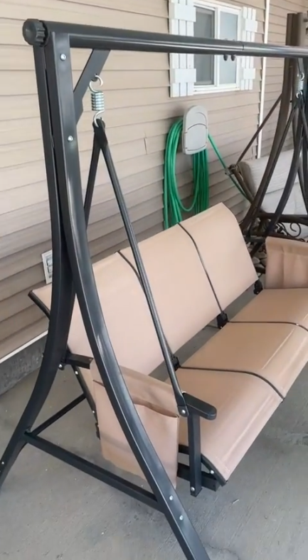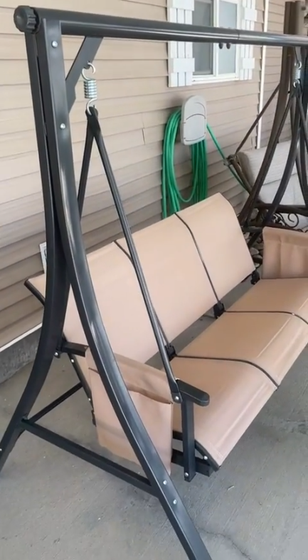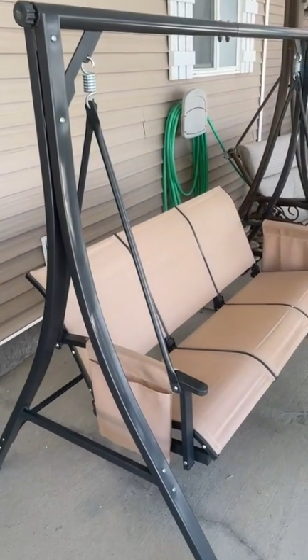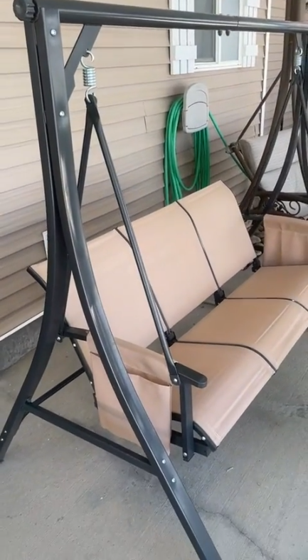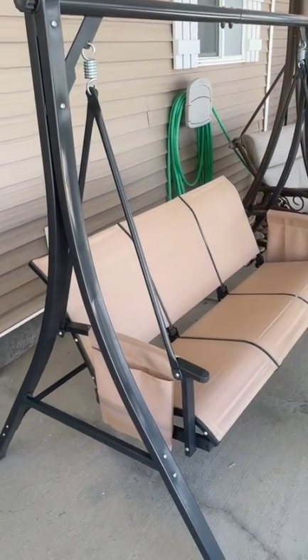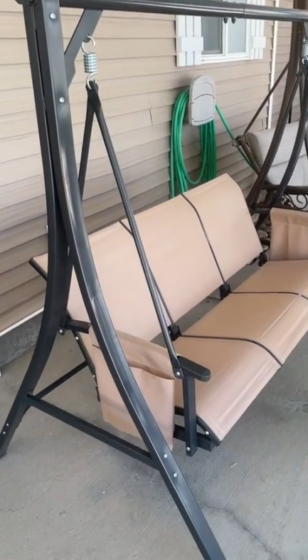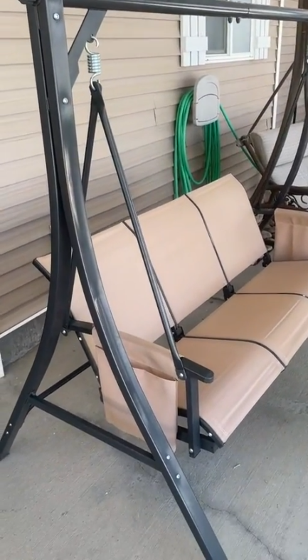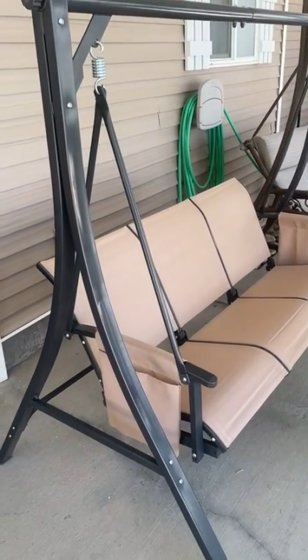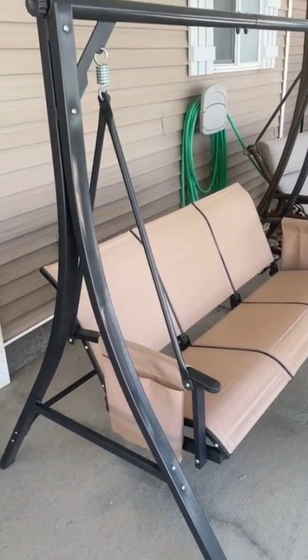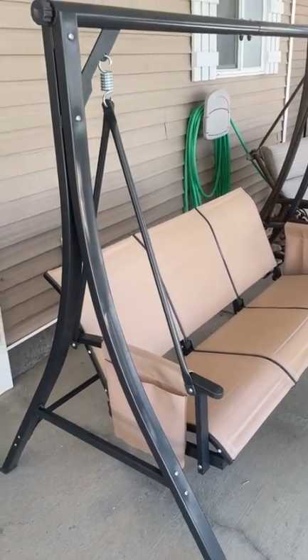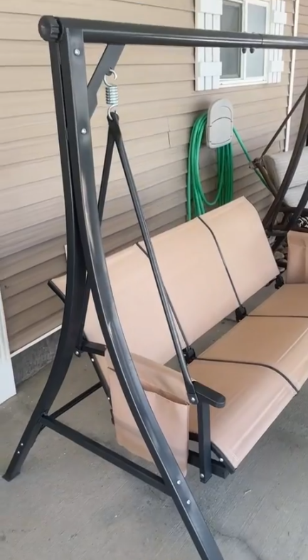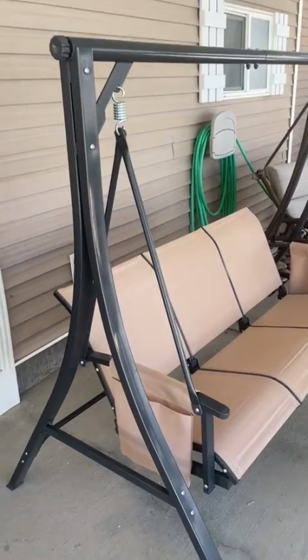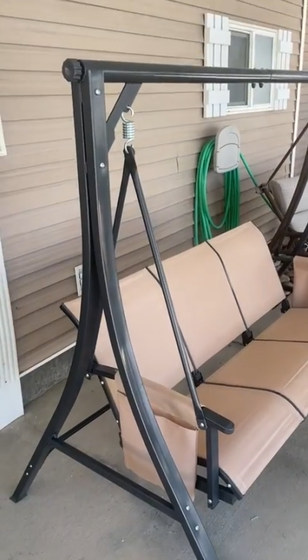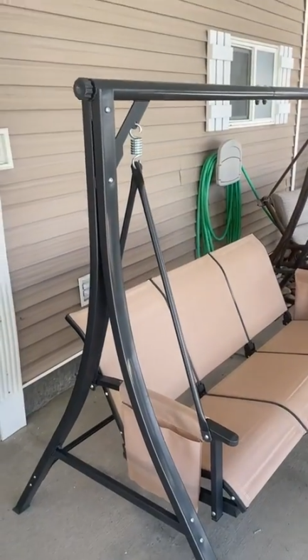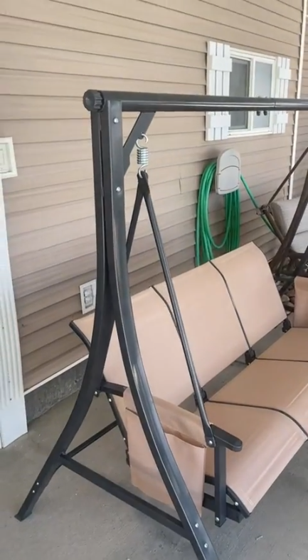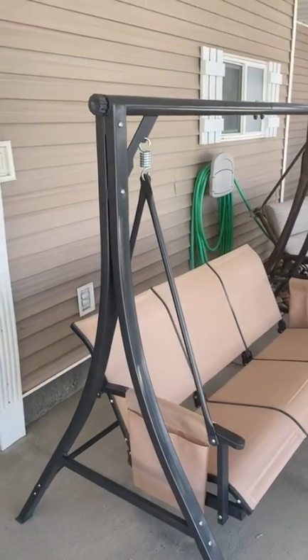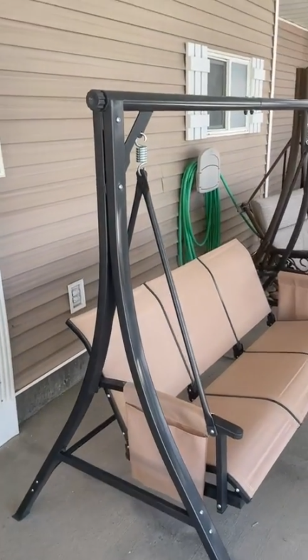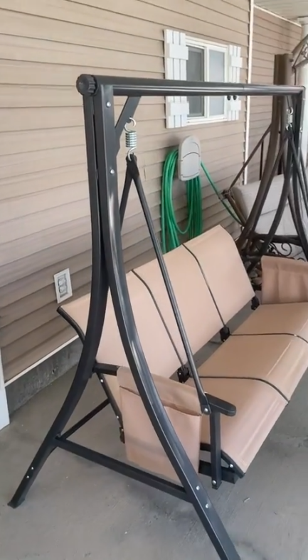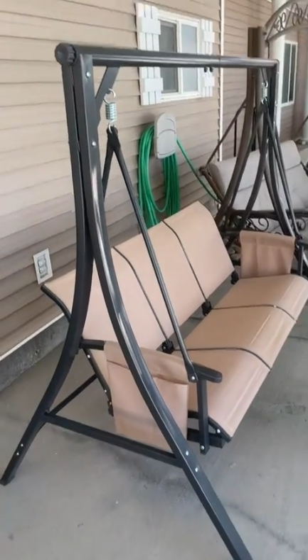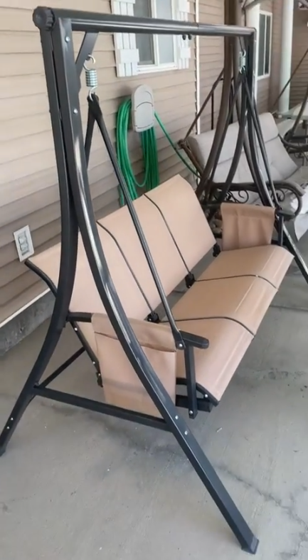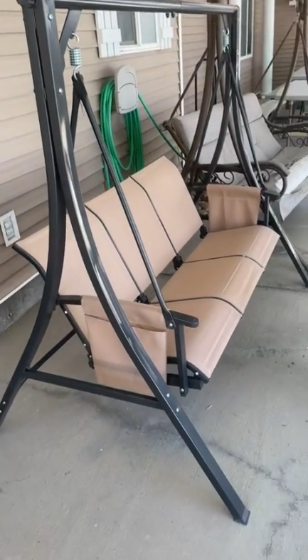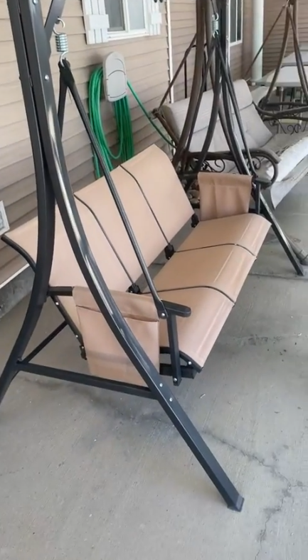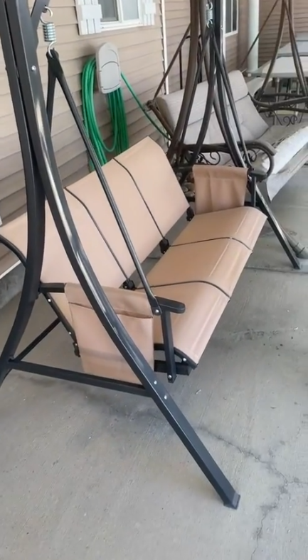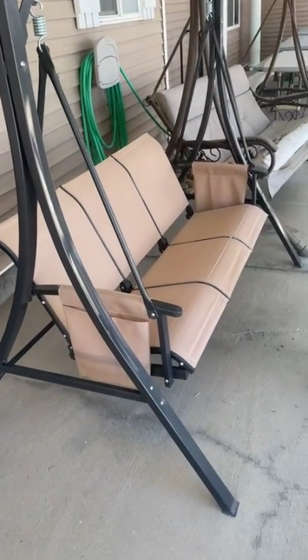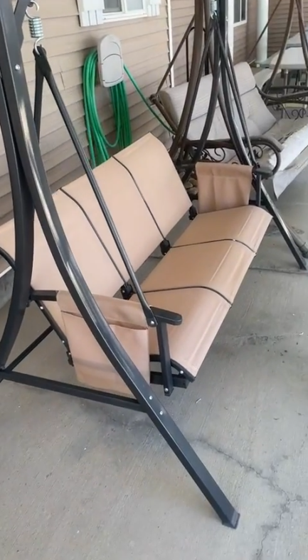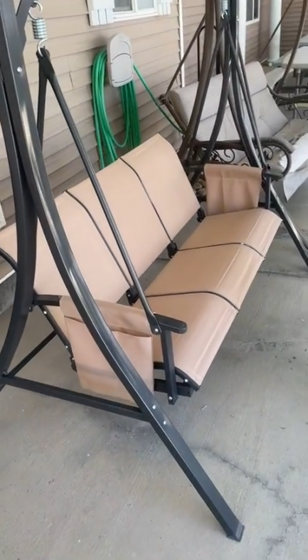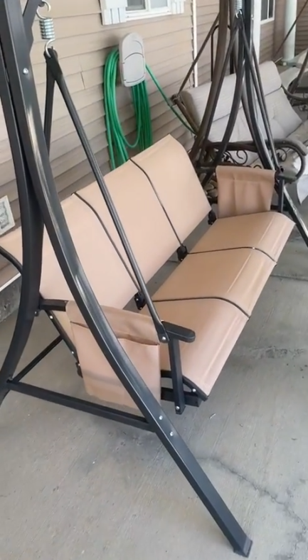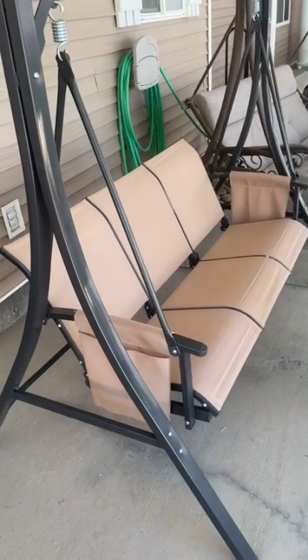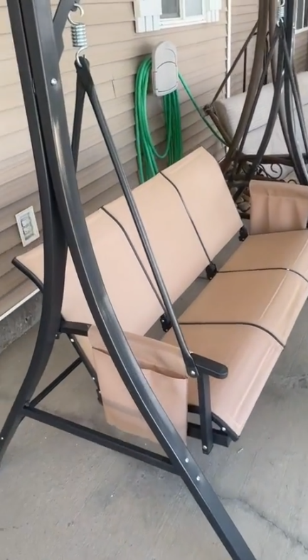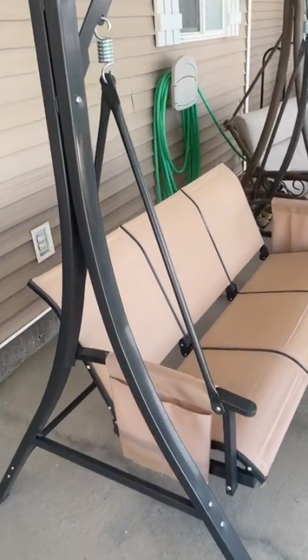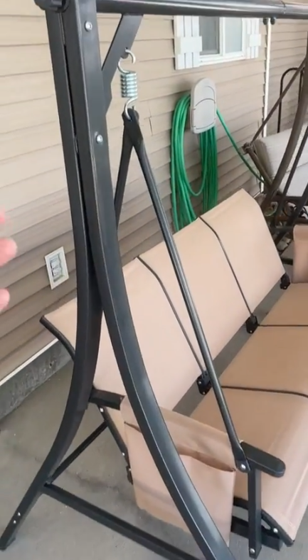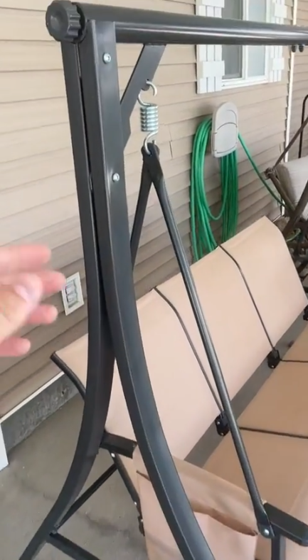The build quality on this is very solid, and it was also really easy to put together, so I thought that was a great plus.